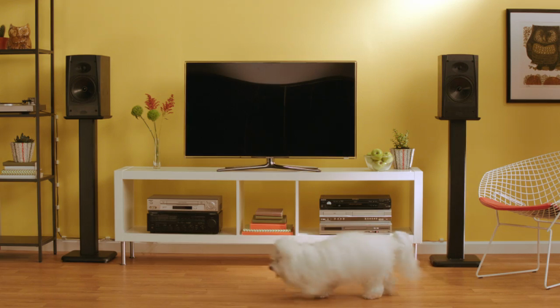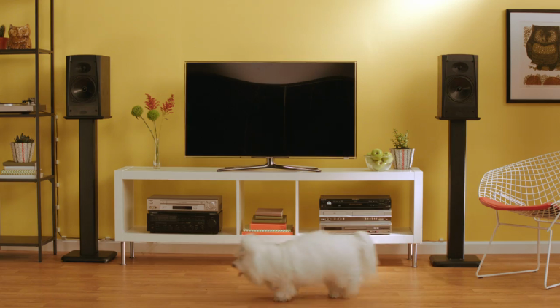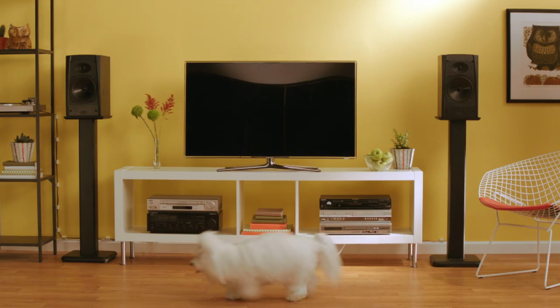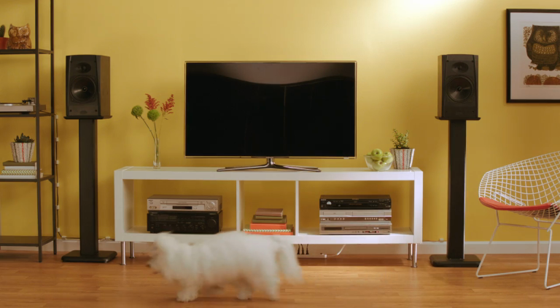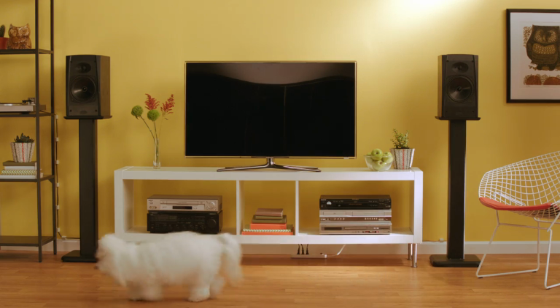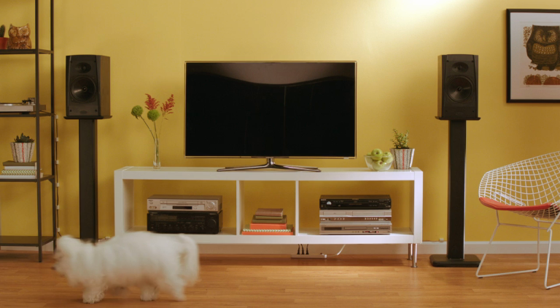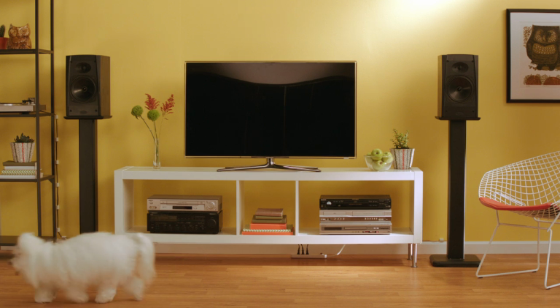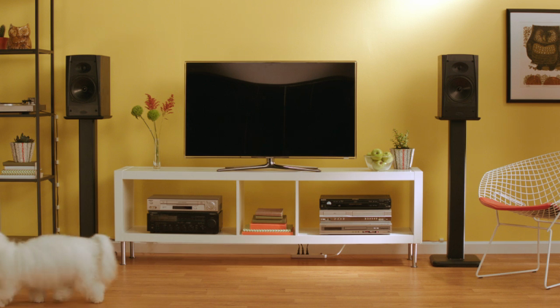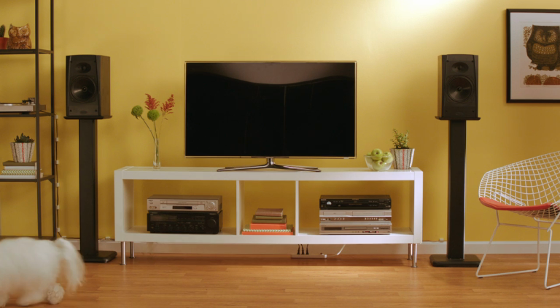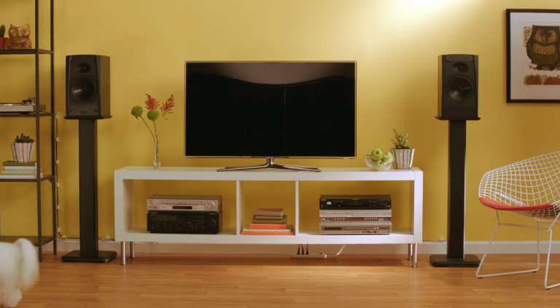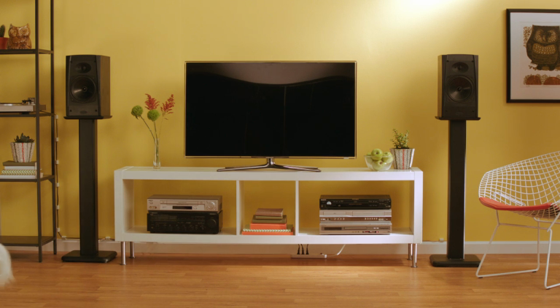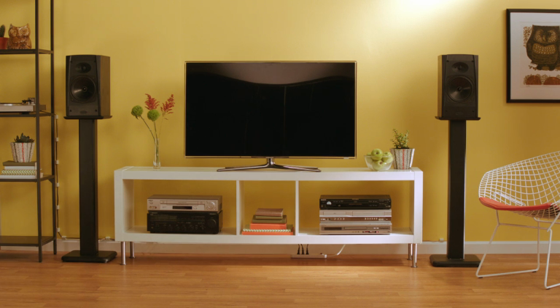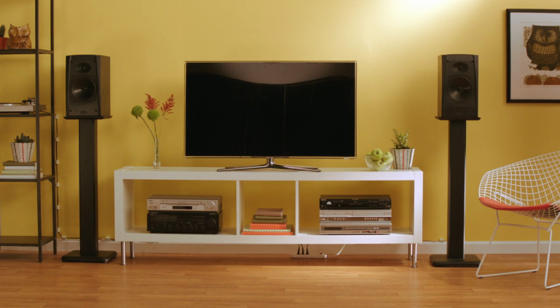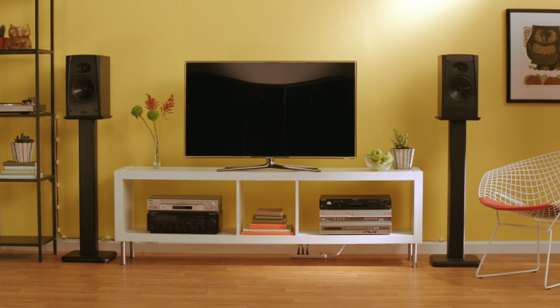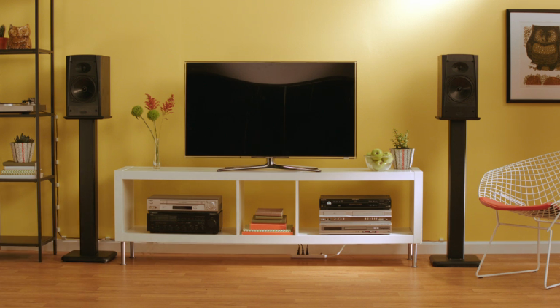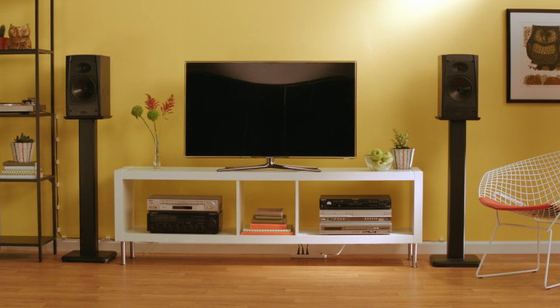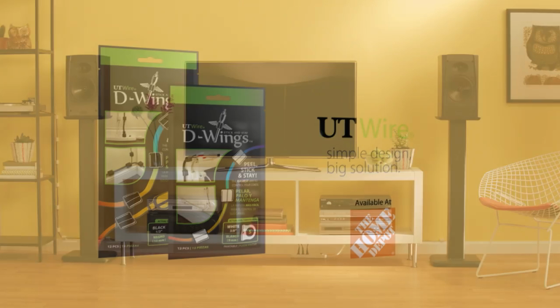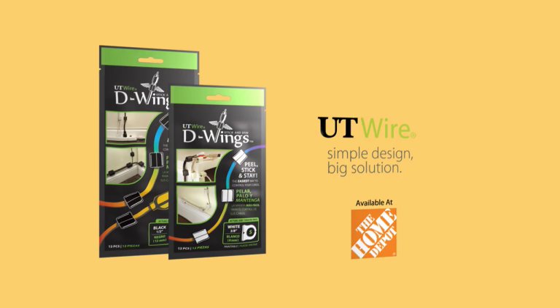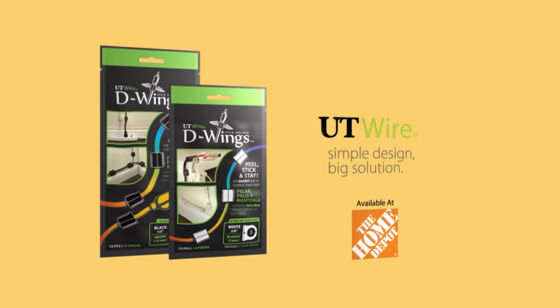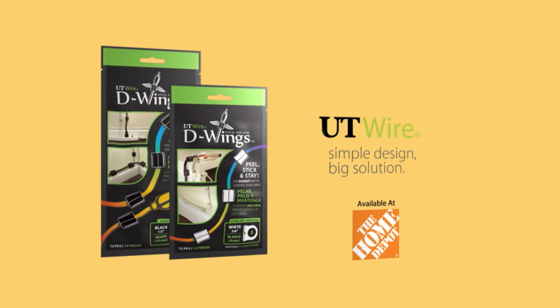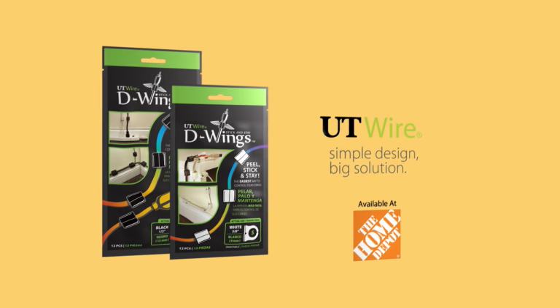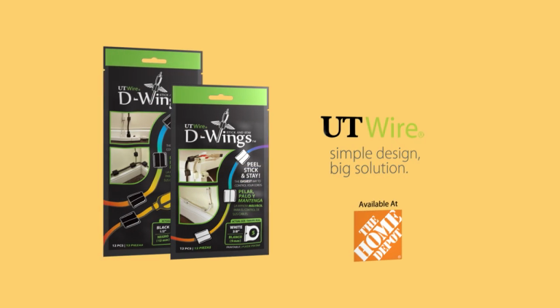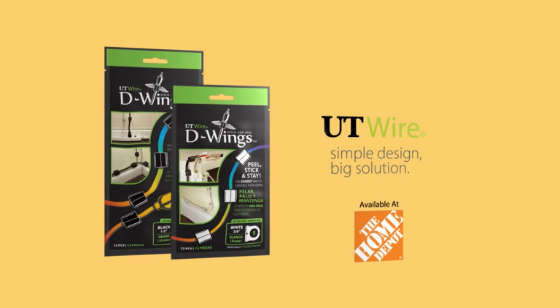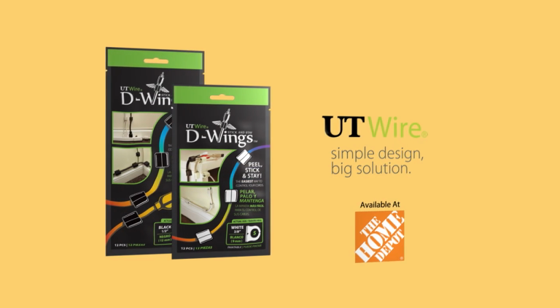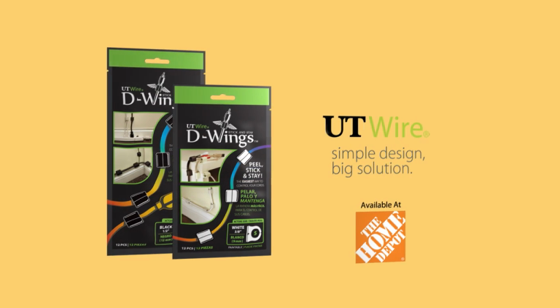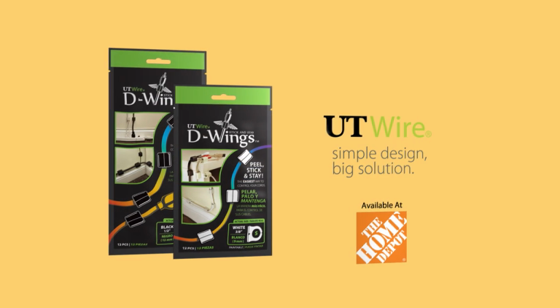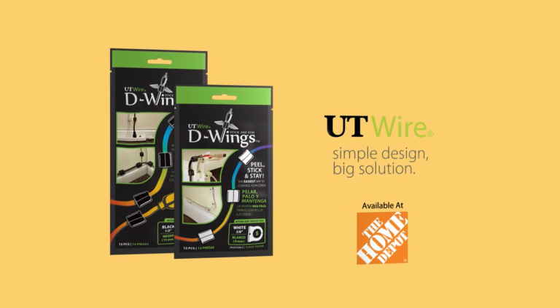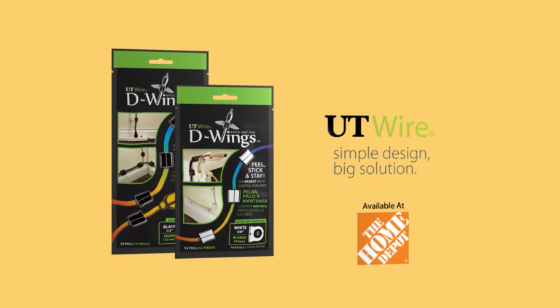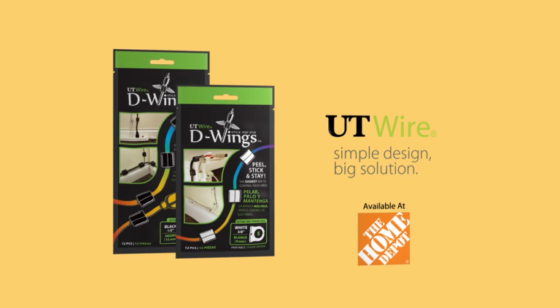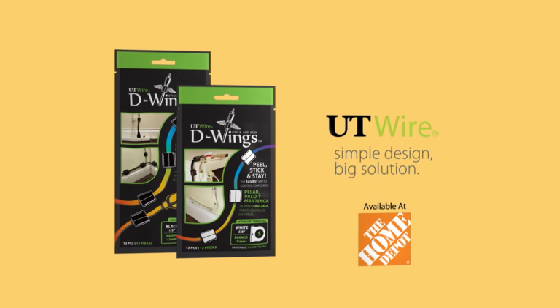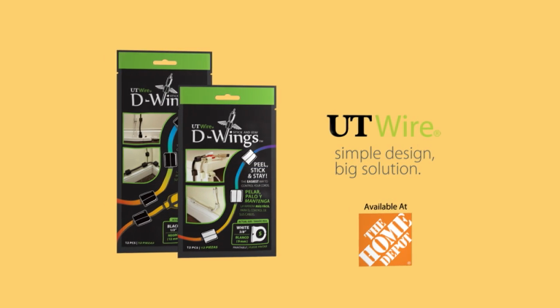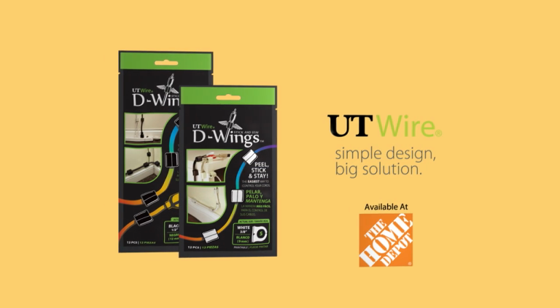With D-Wings Cord Control. D-Wings, for UT Wire. Available at Home Depot.